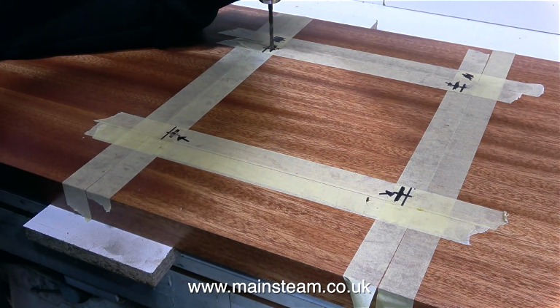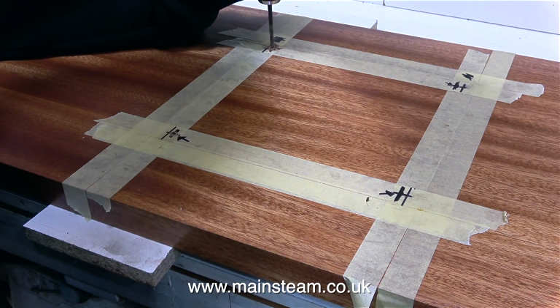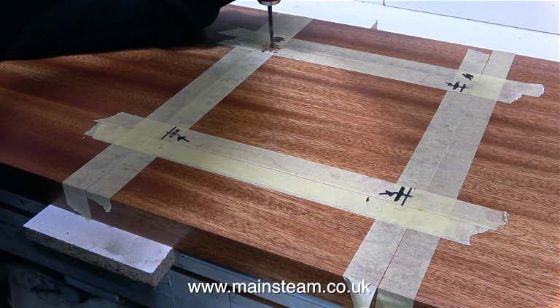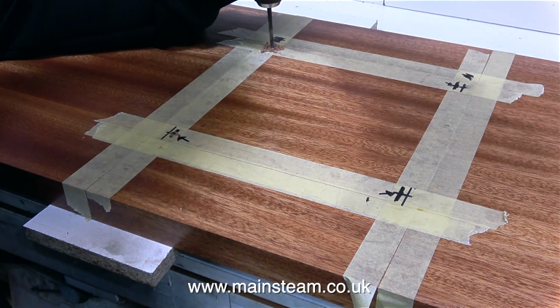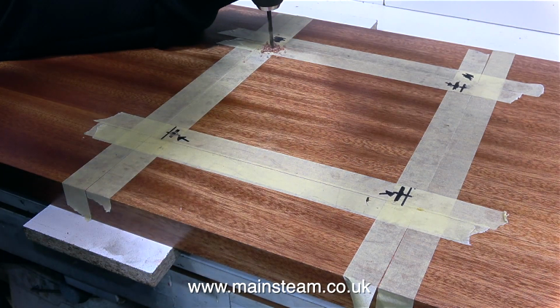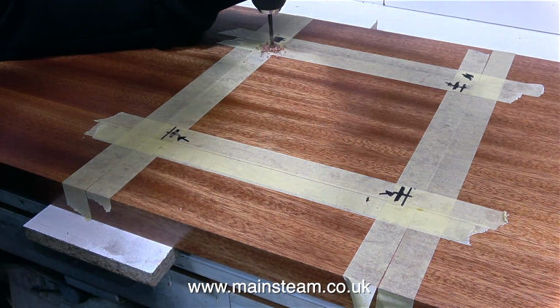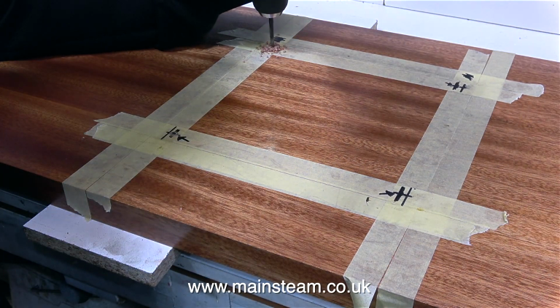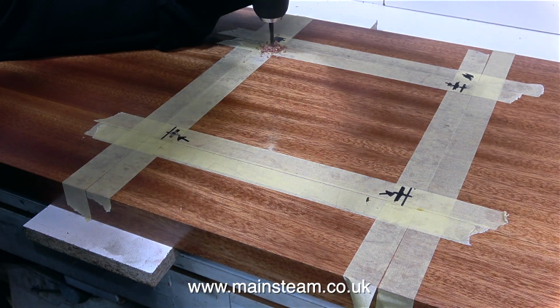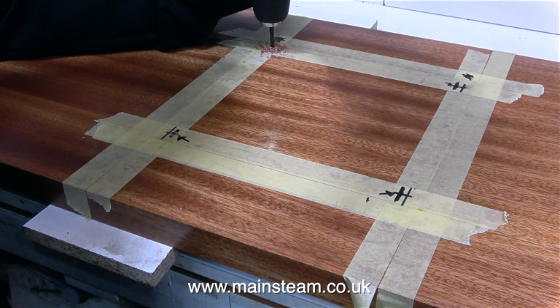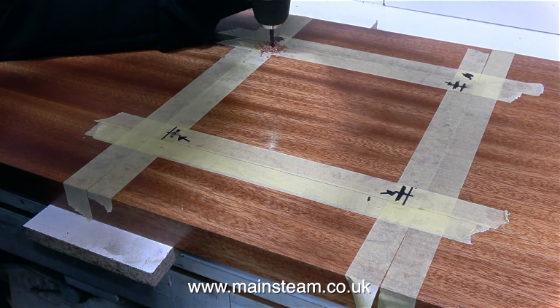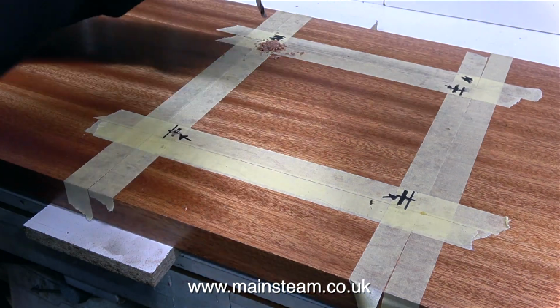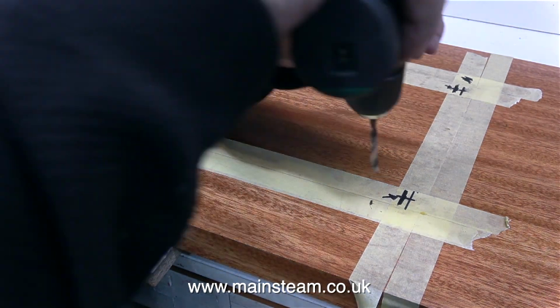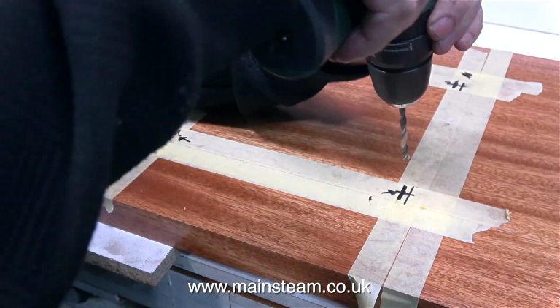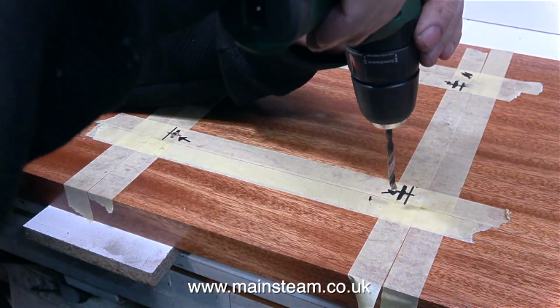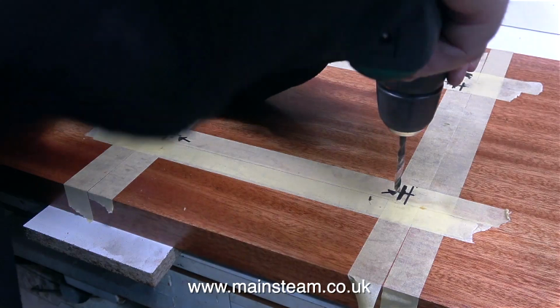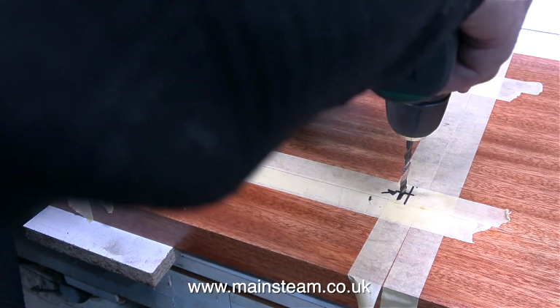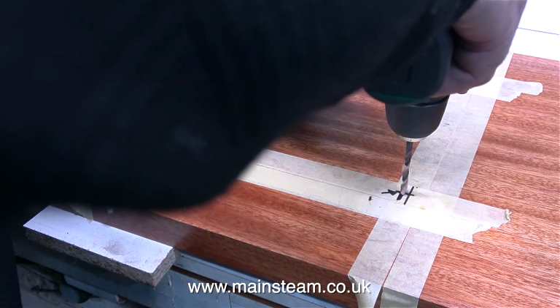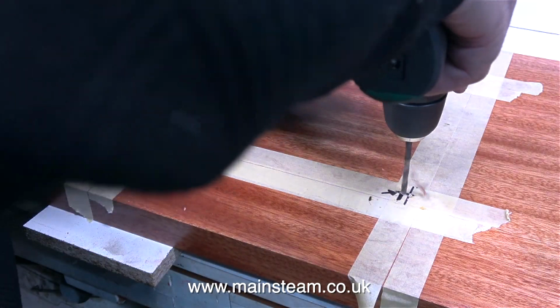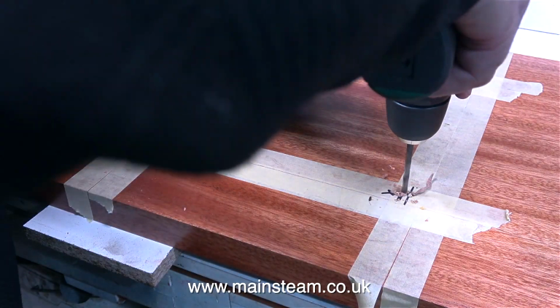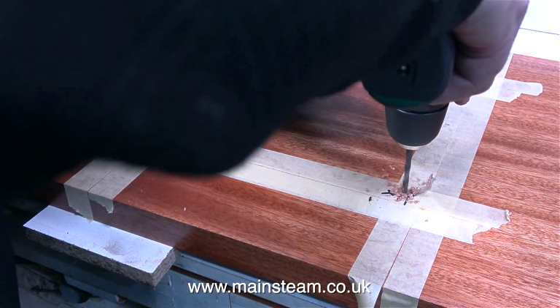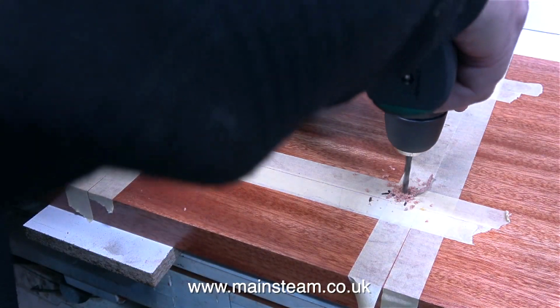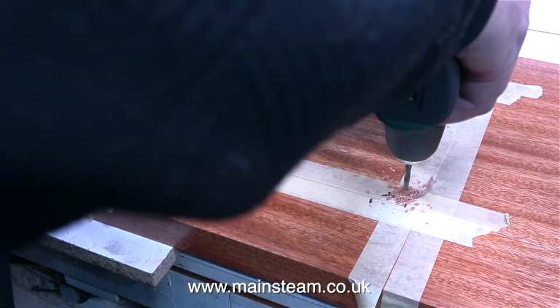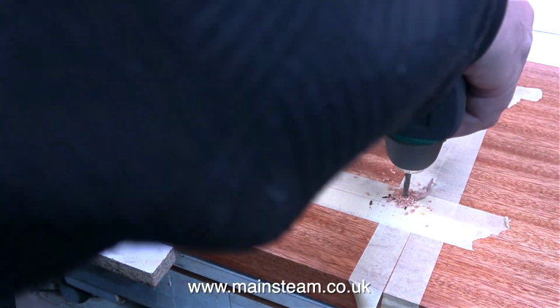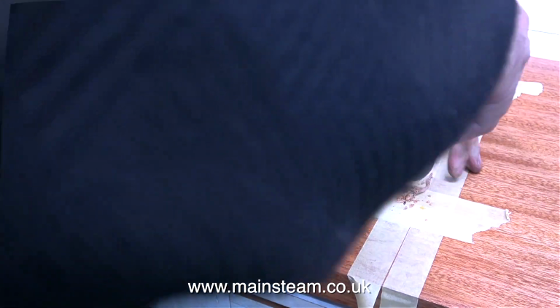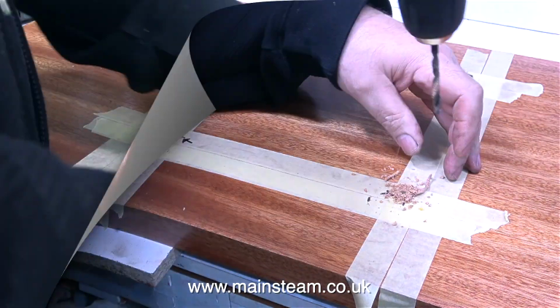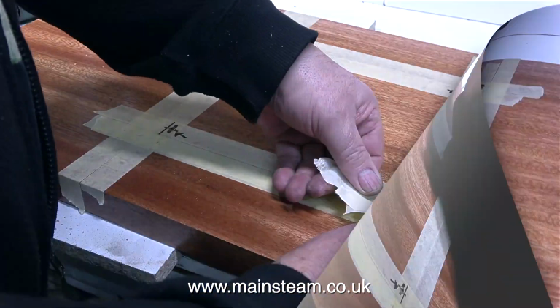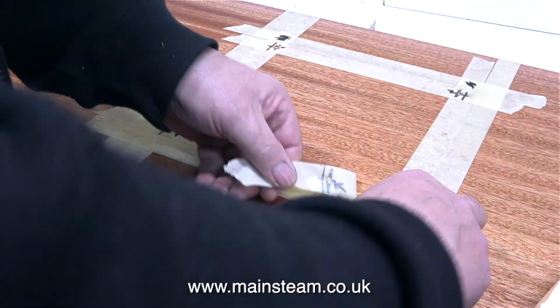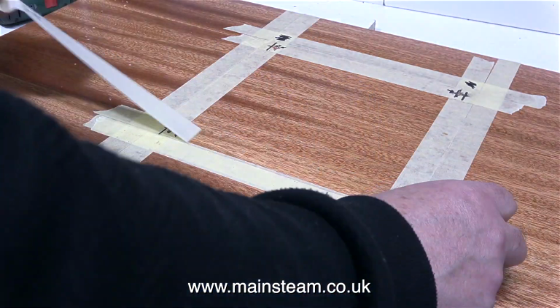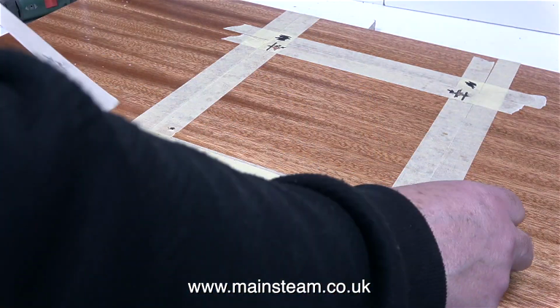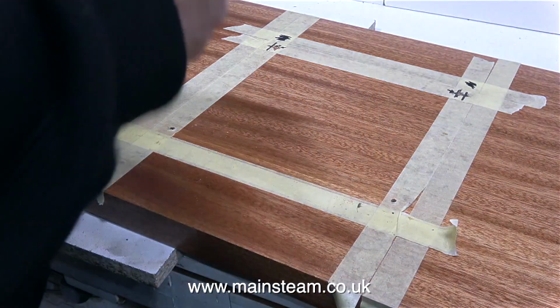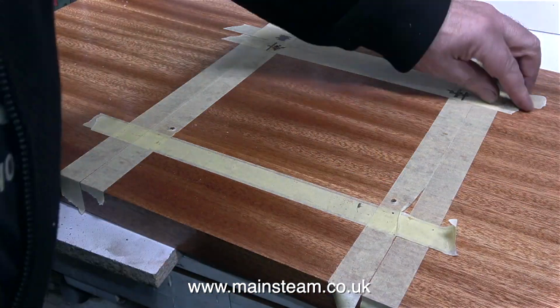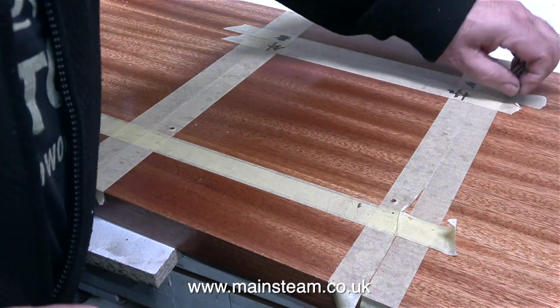So now it's reality time. I'm drilling the holes in the base, and if these are in the wrong place, then I'm going to have to order a new base.